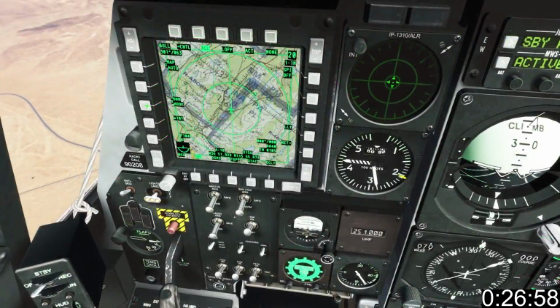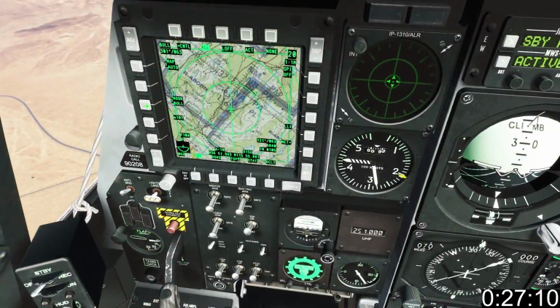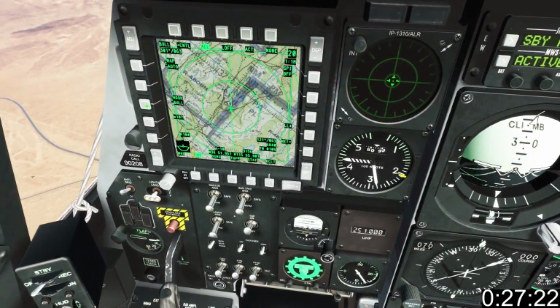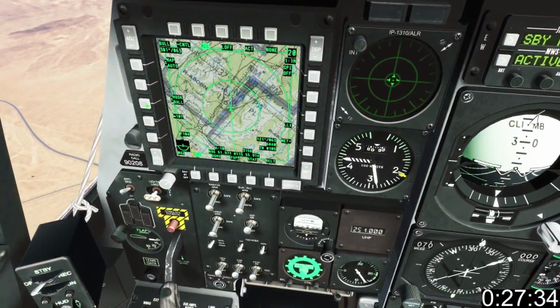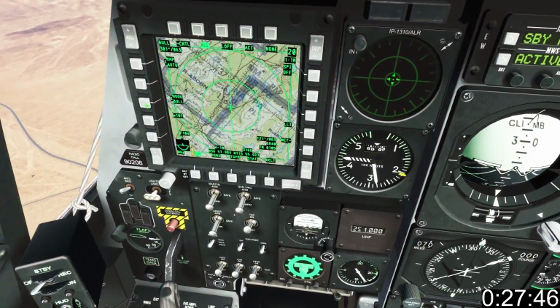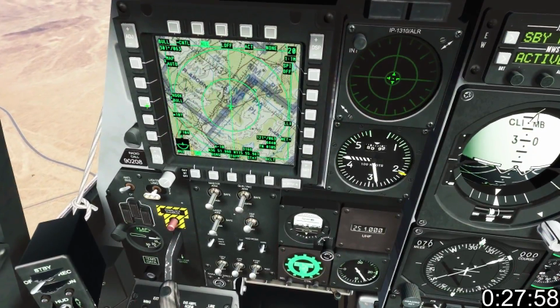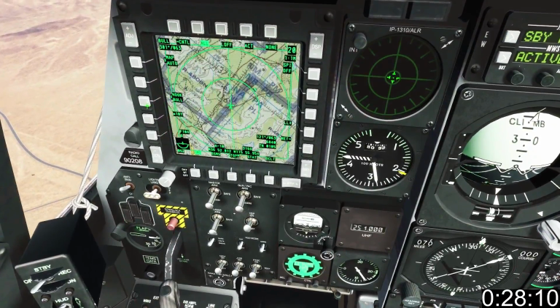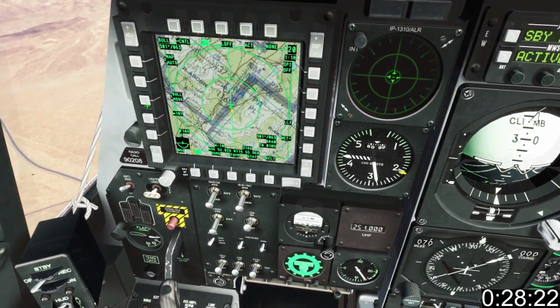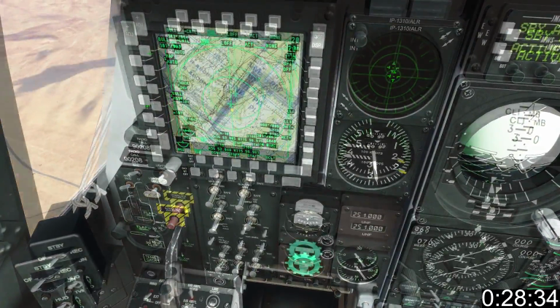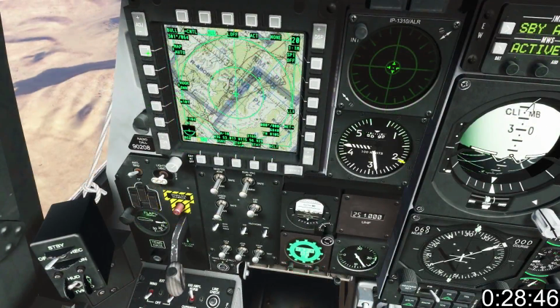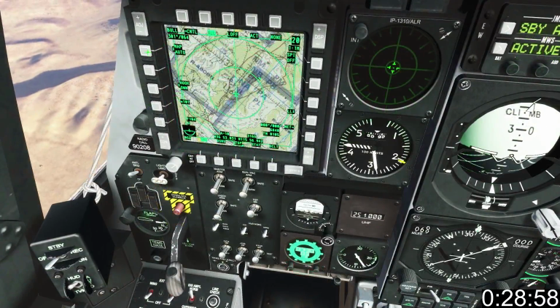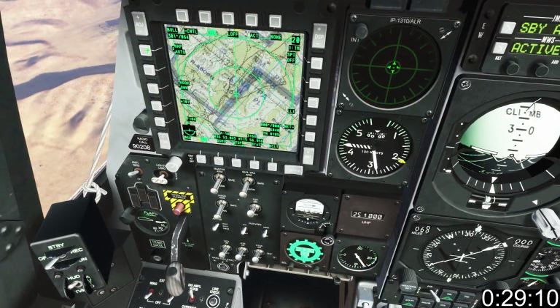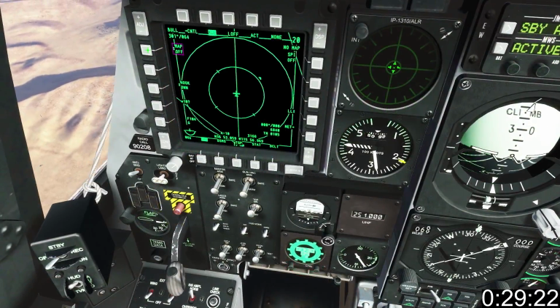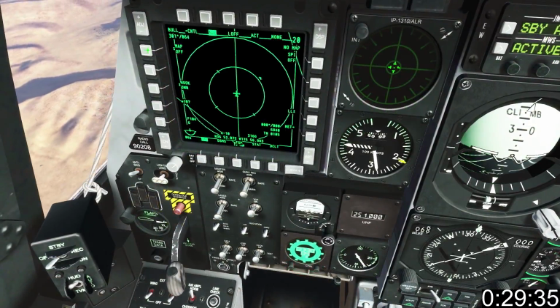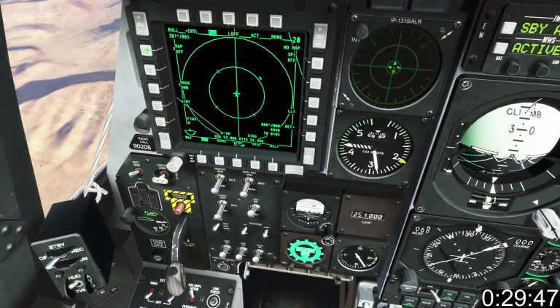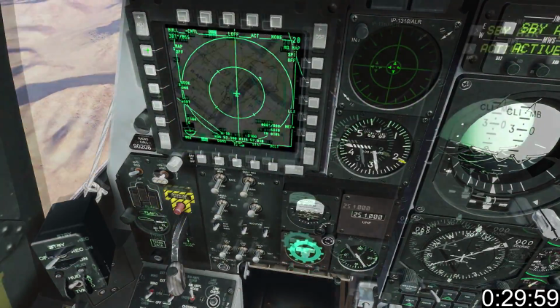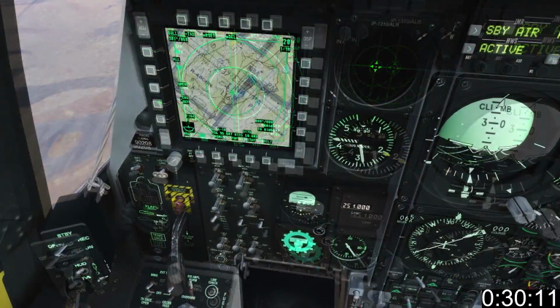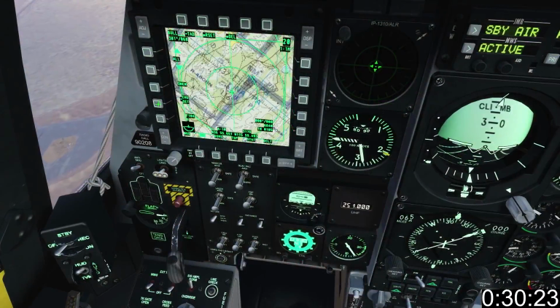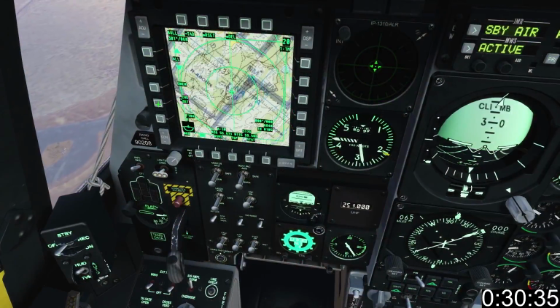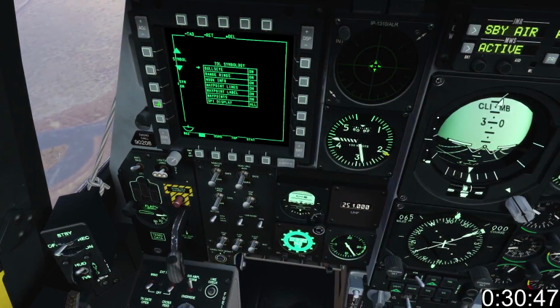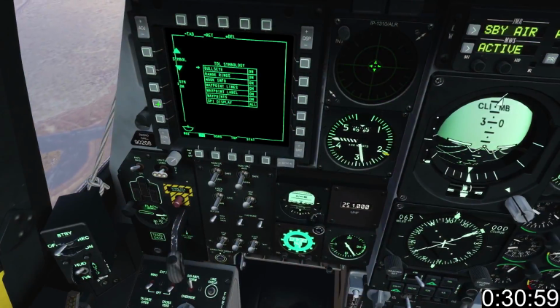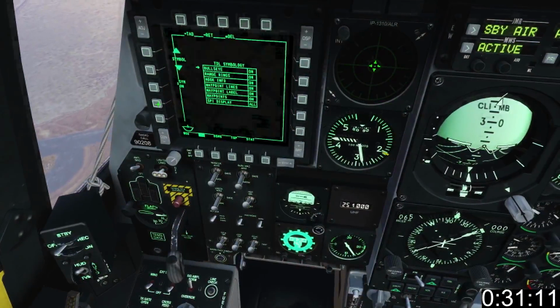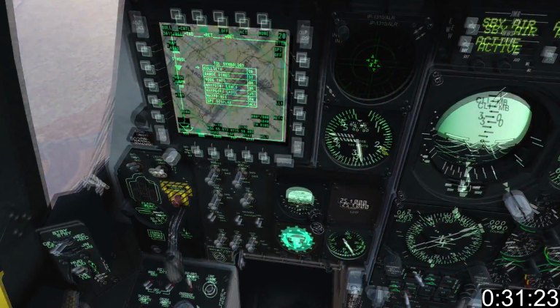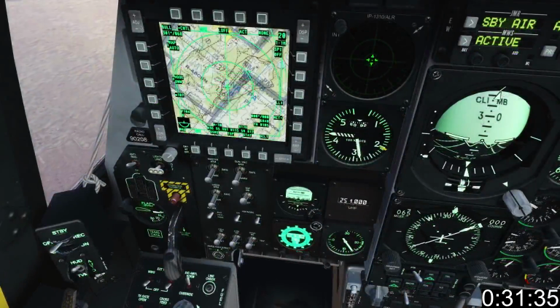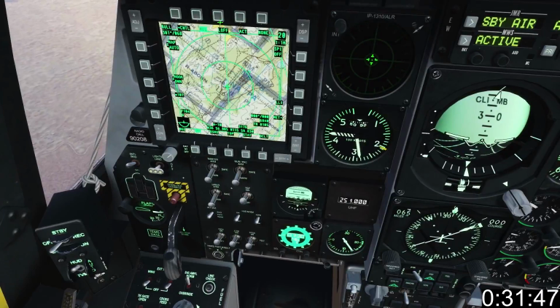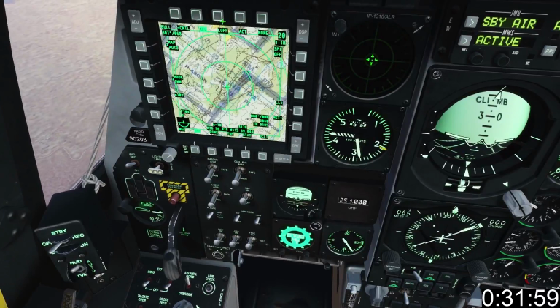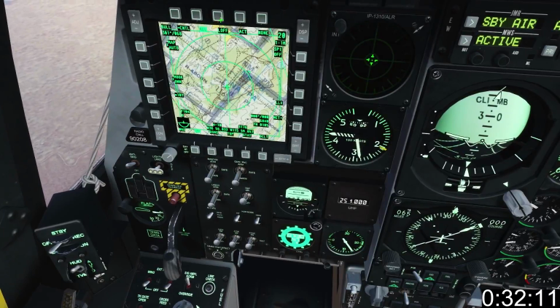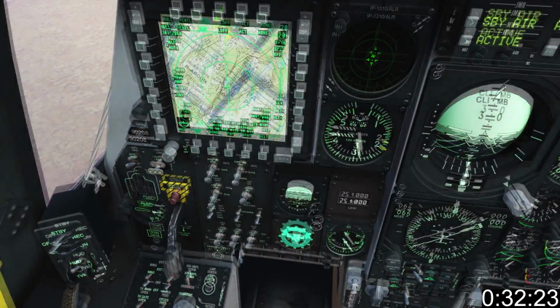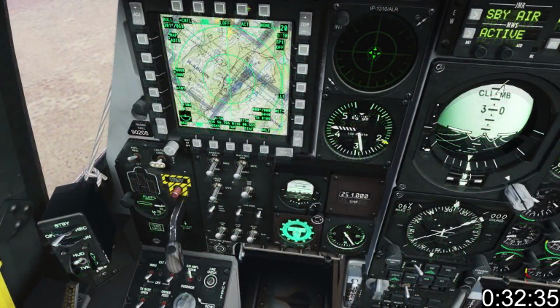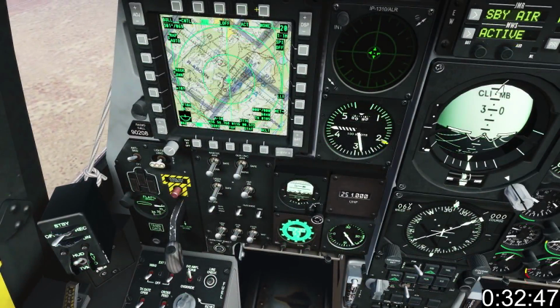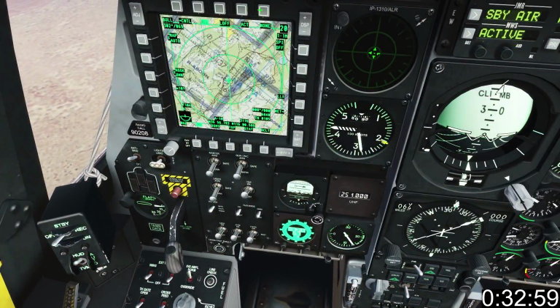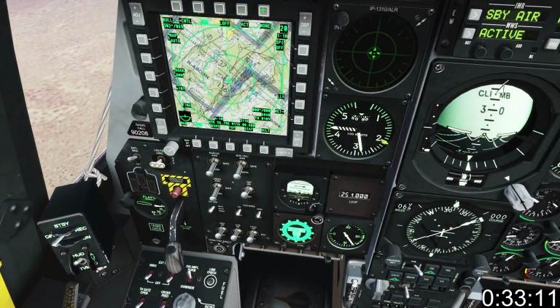This is your hook selection toggle. This is your map toggle. The buttons on the top allow you to control and filter the data displayed.